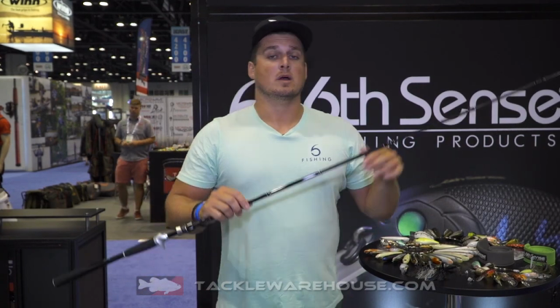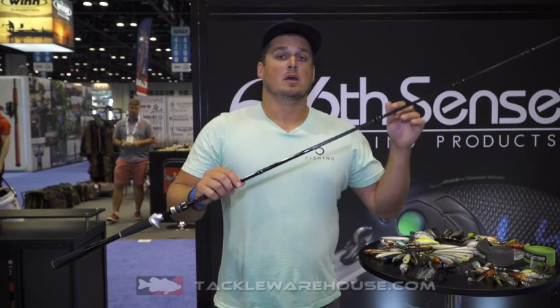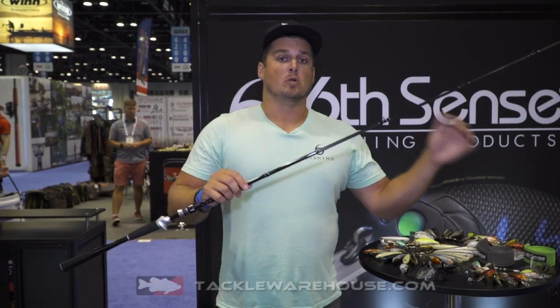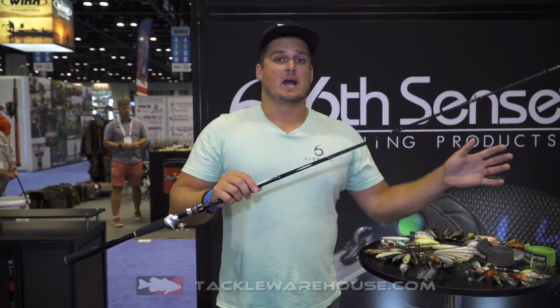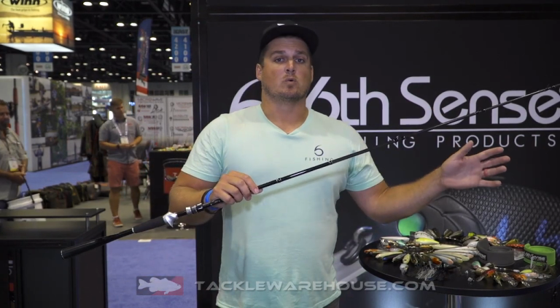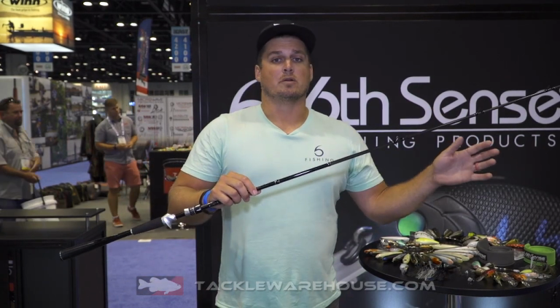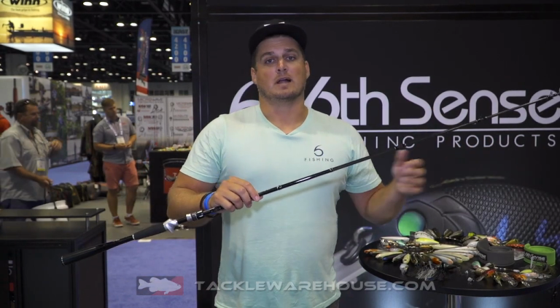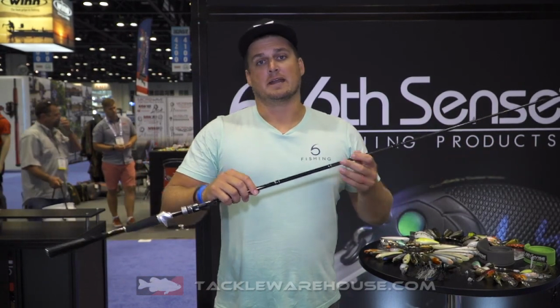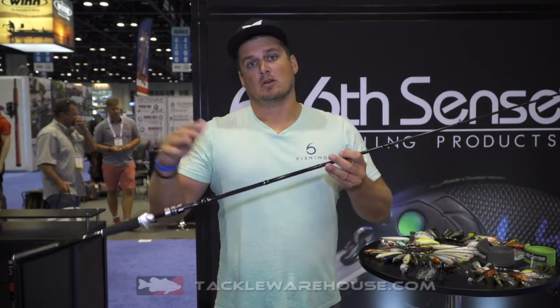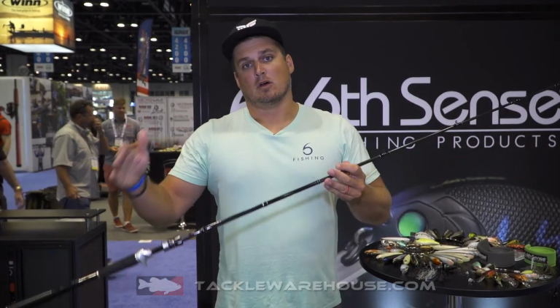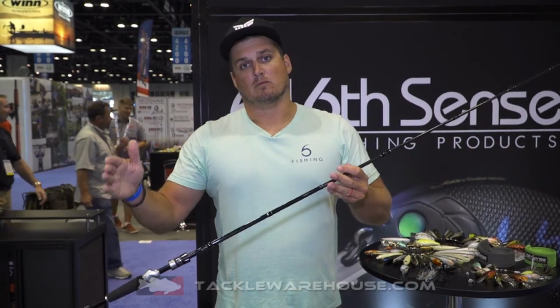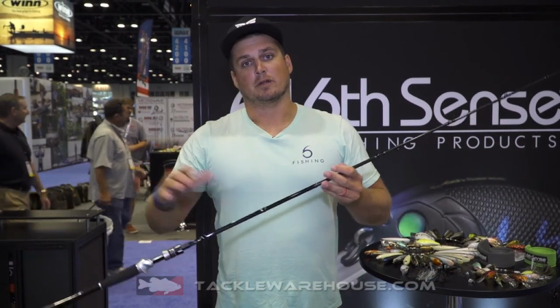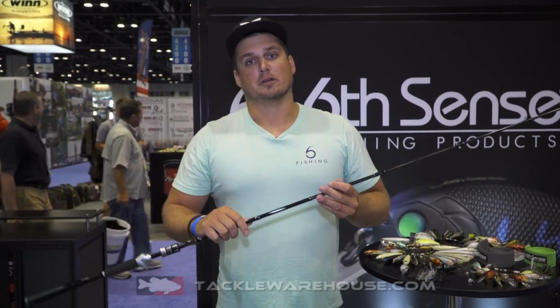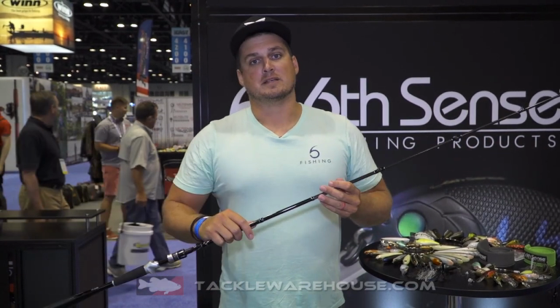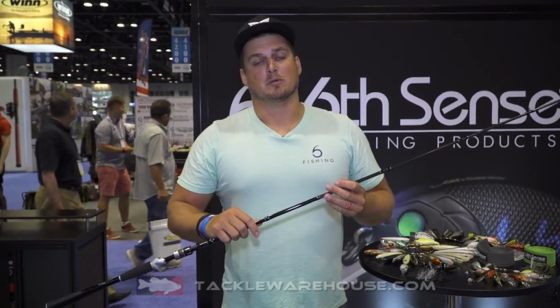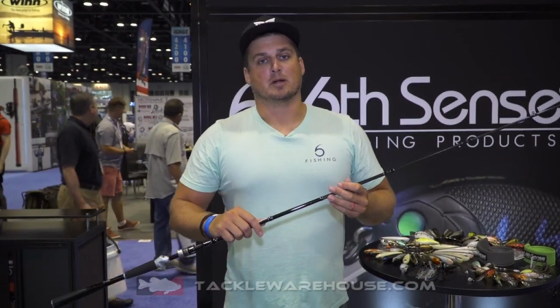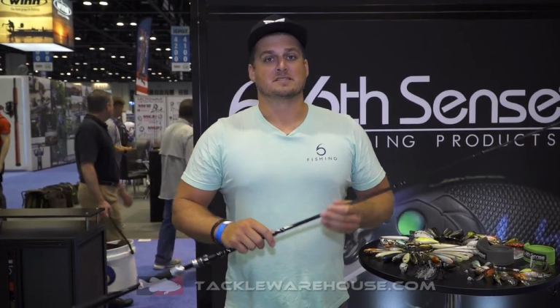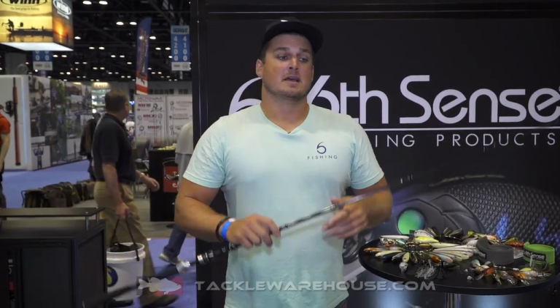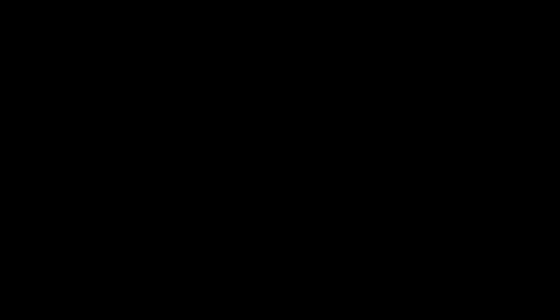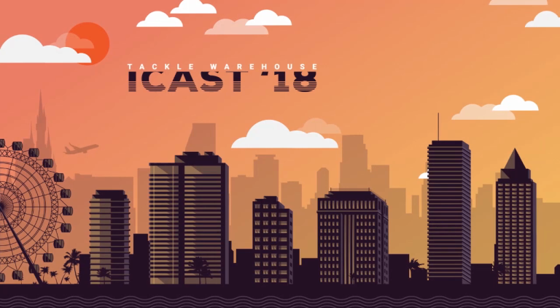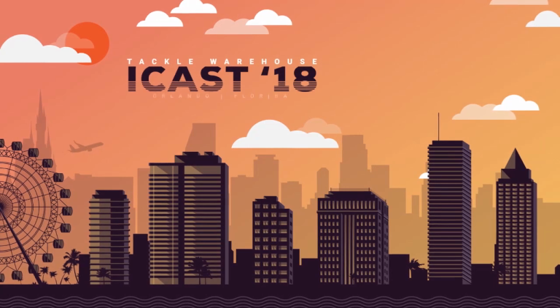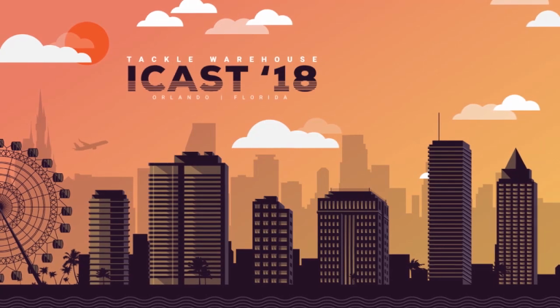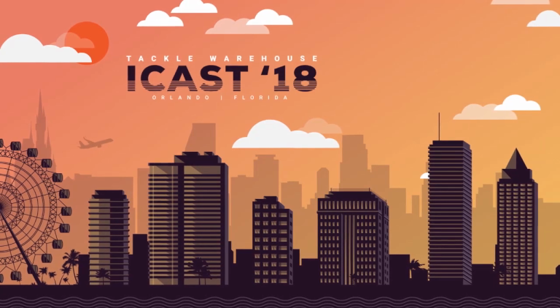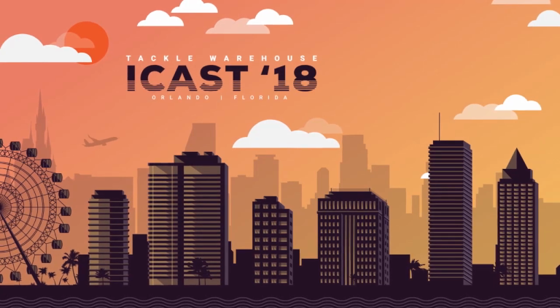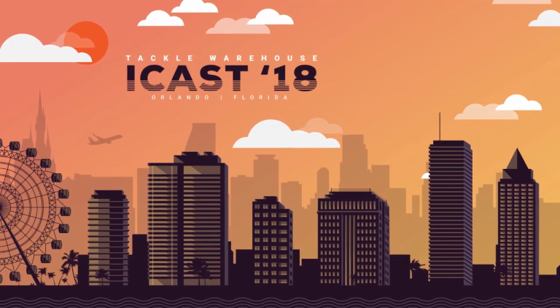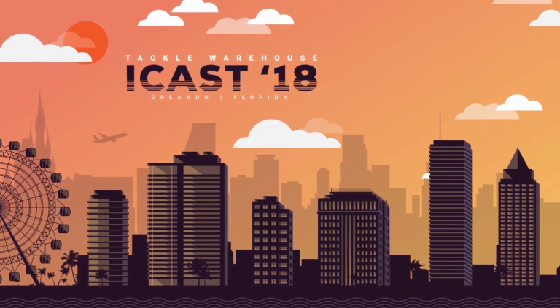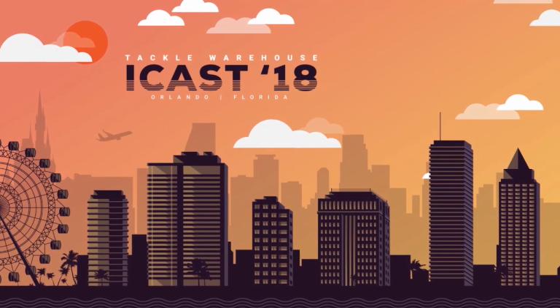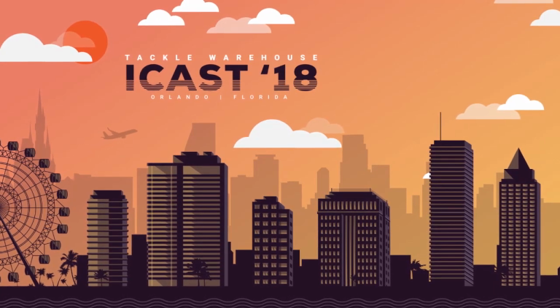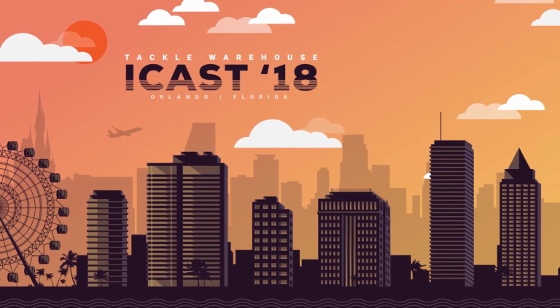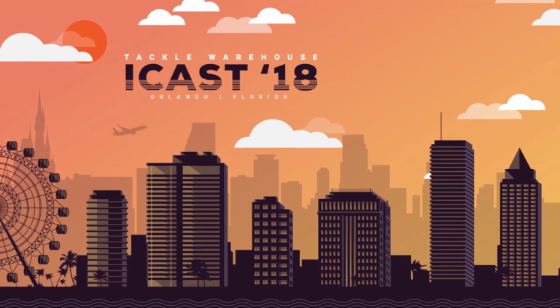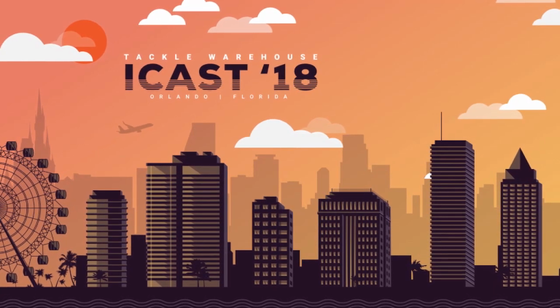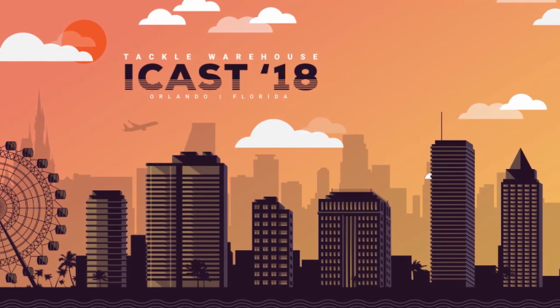Ultra high quality rod, really reasonable price. Once again, available in 2019 in the spring.